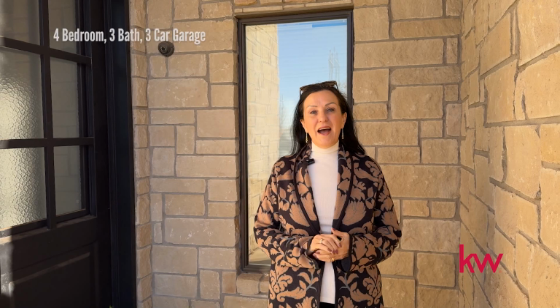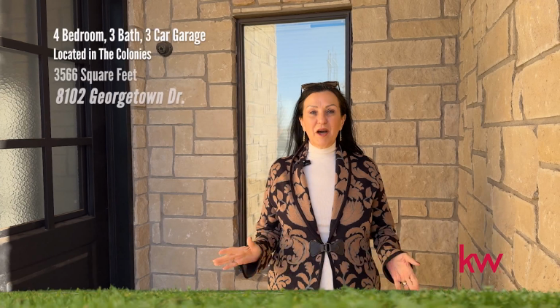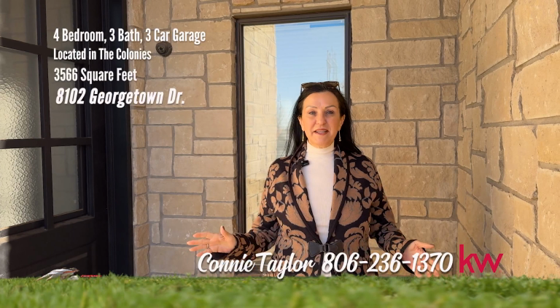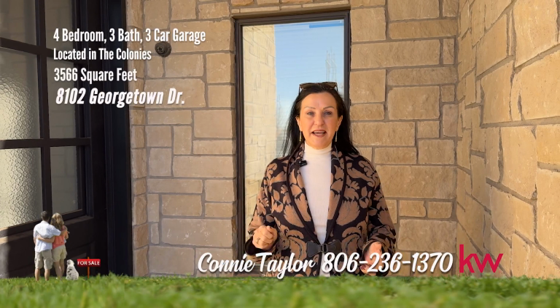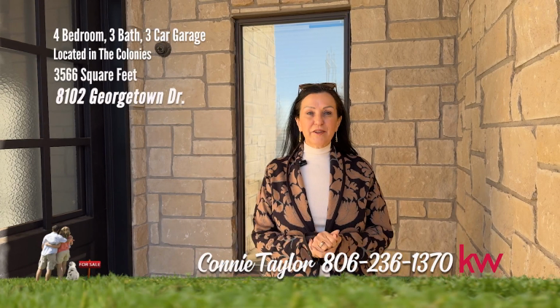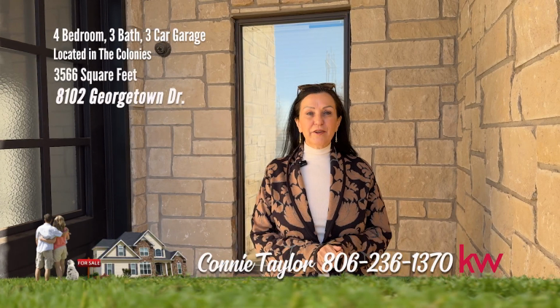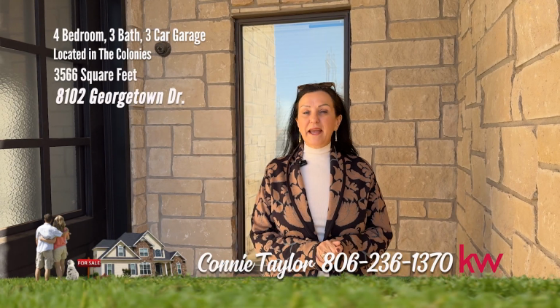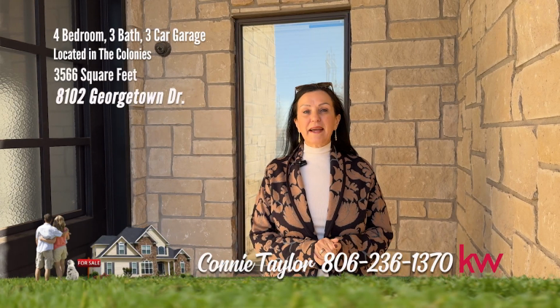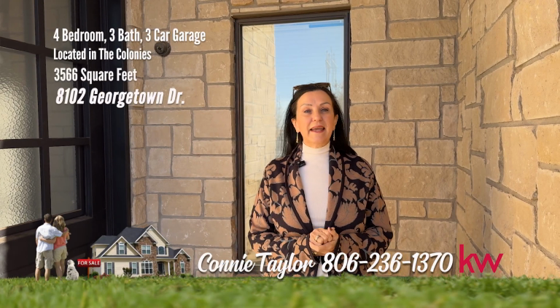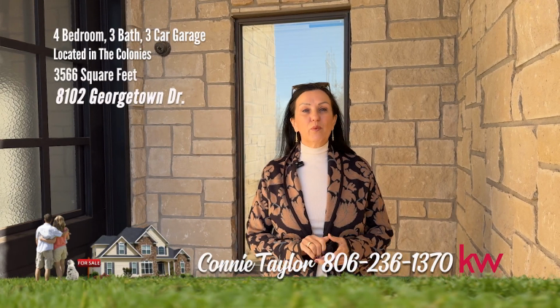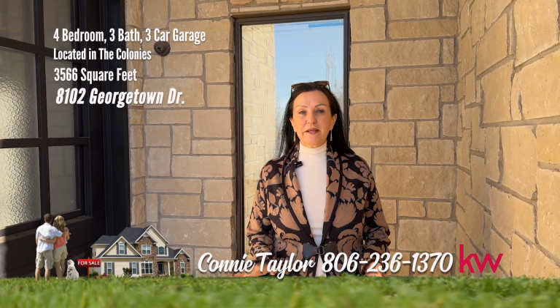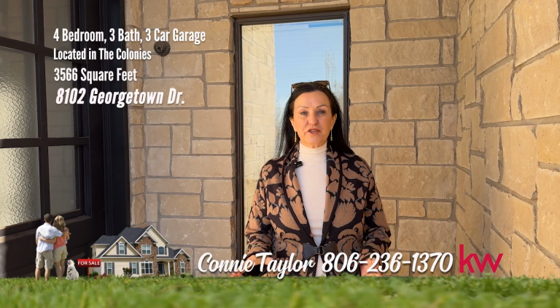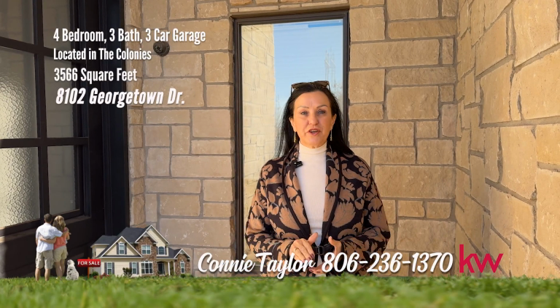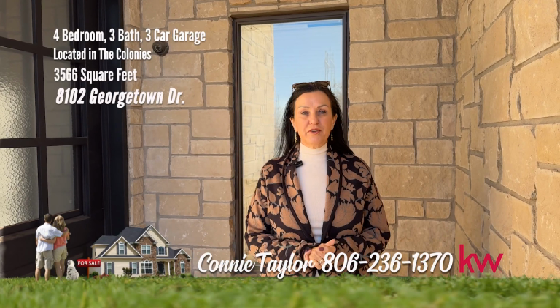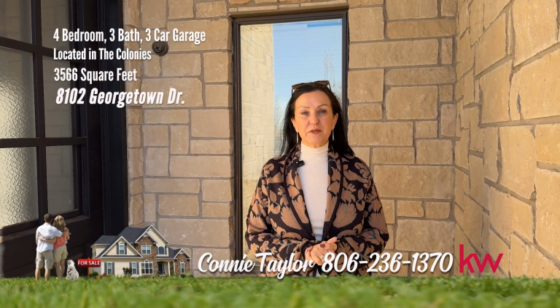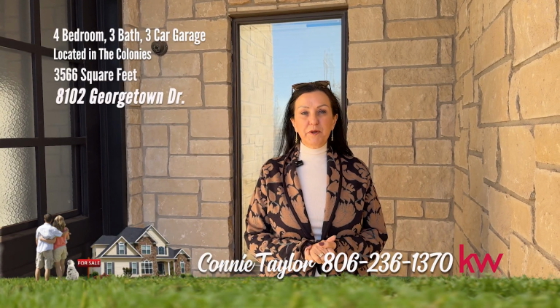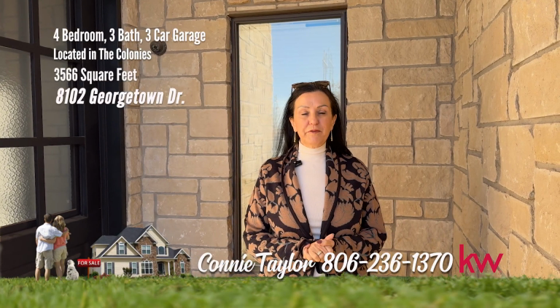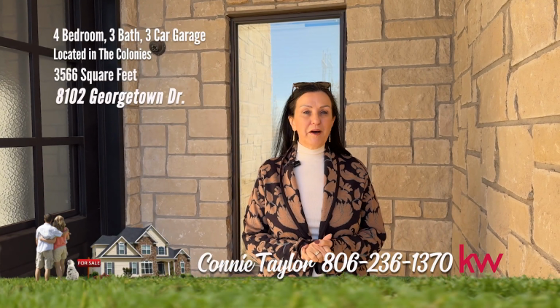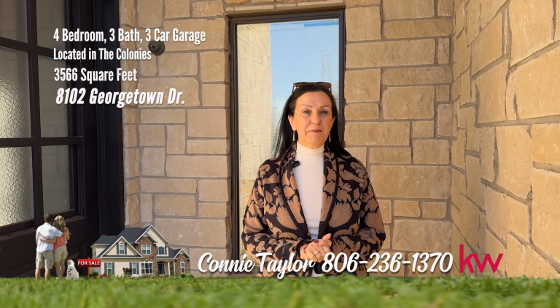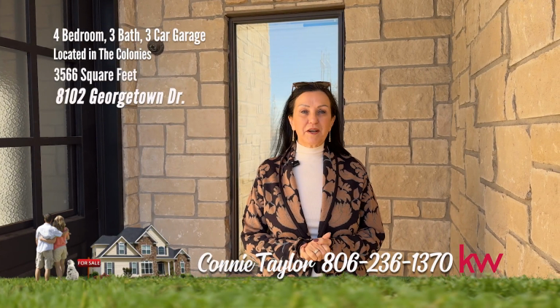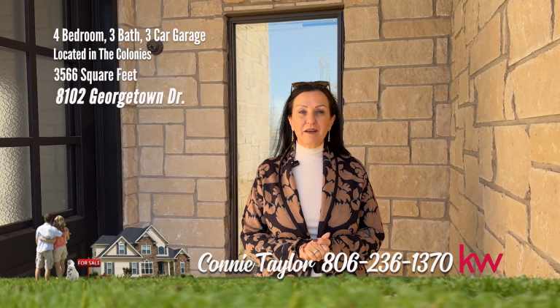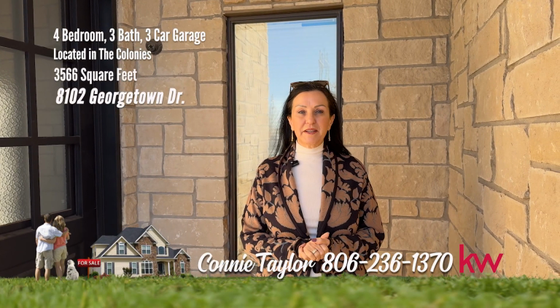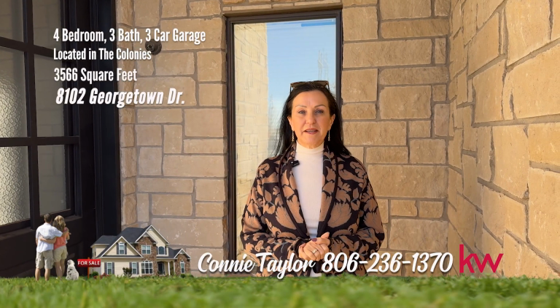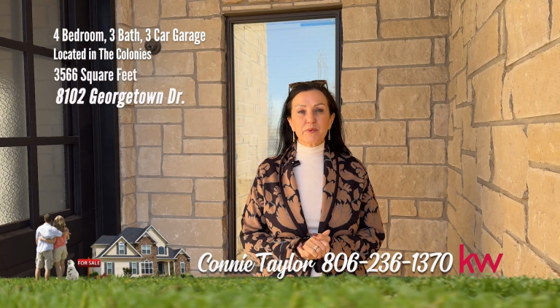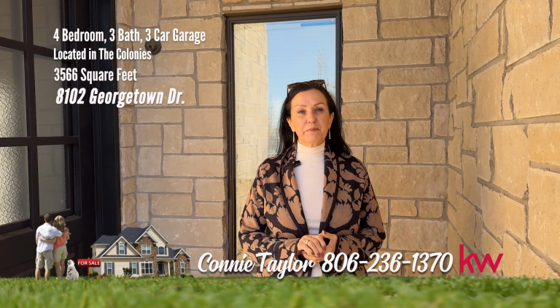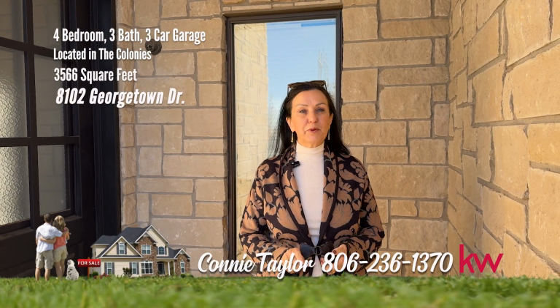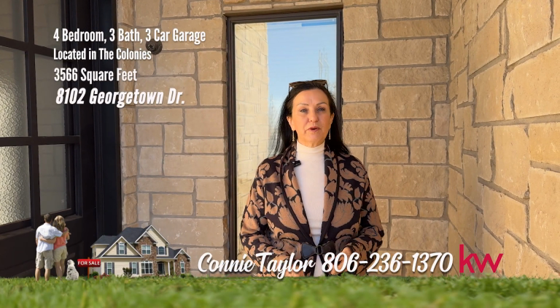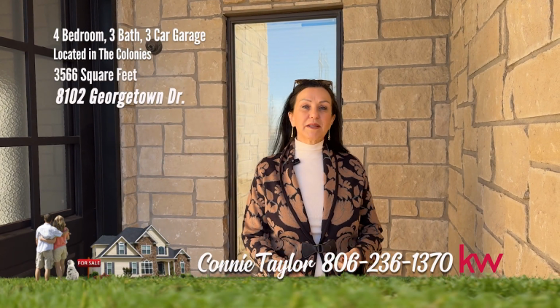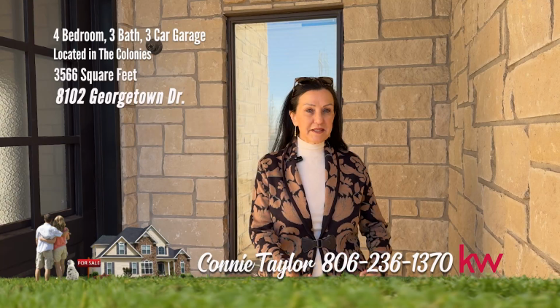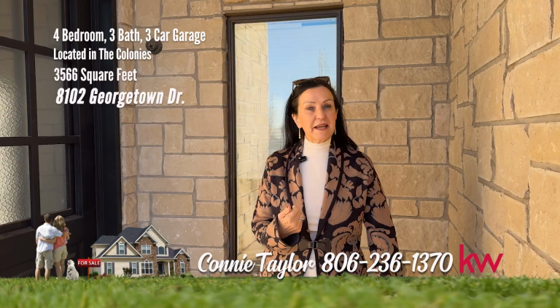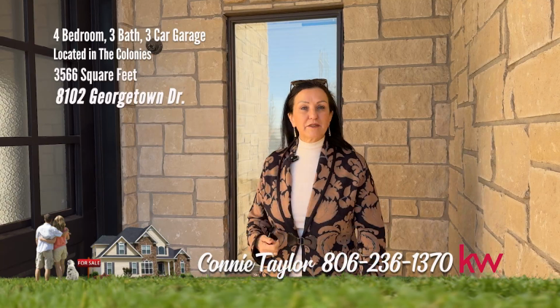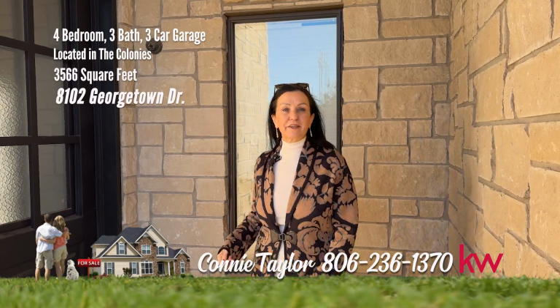I'm Connie Taylor and I can't wait to show you this beautiful home in the Colonies with a pool. Let's take a look.